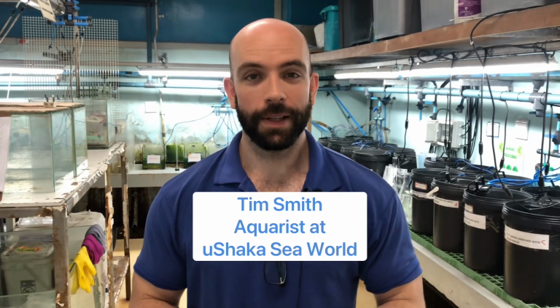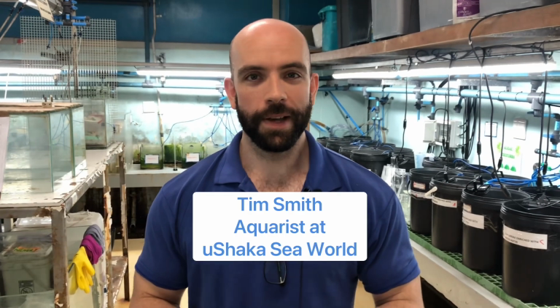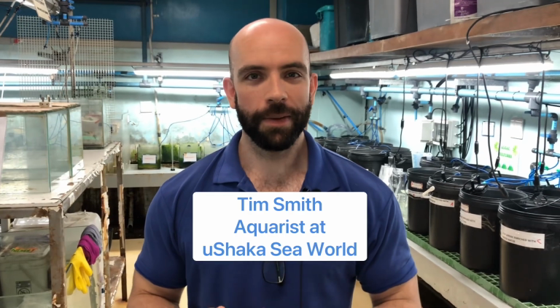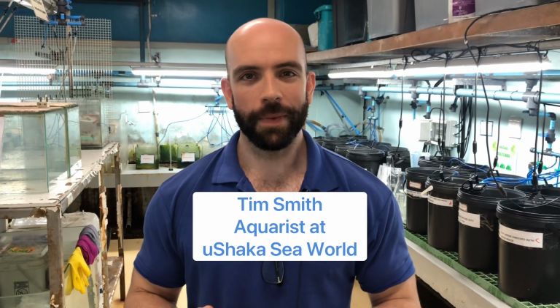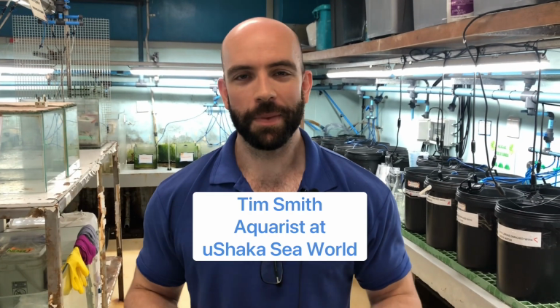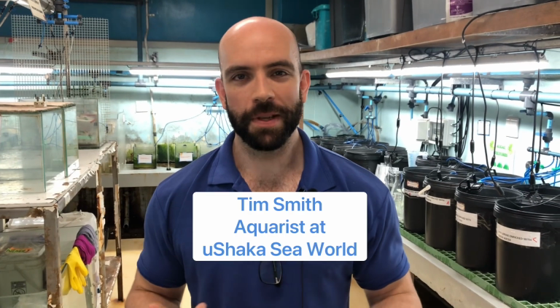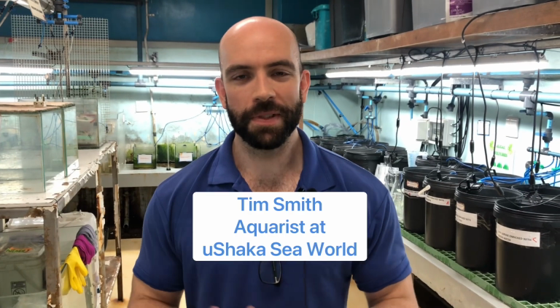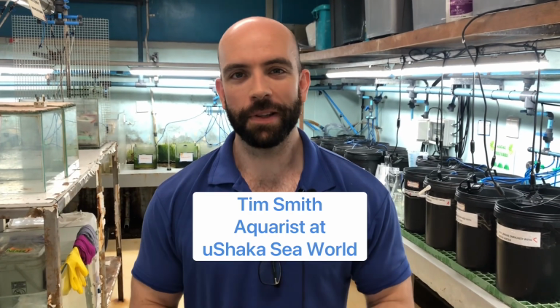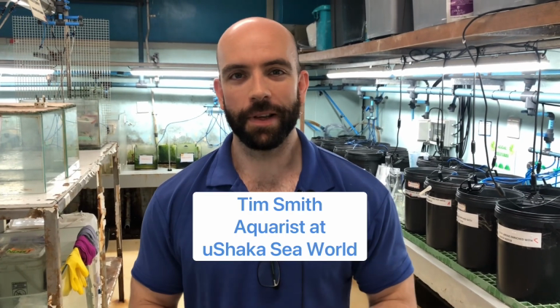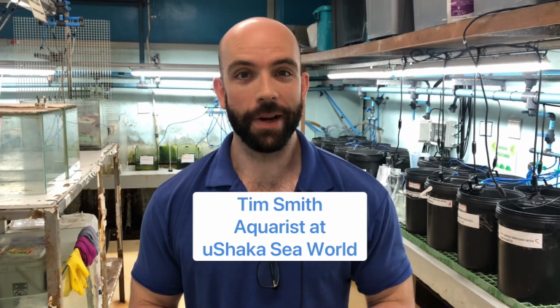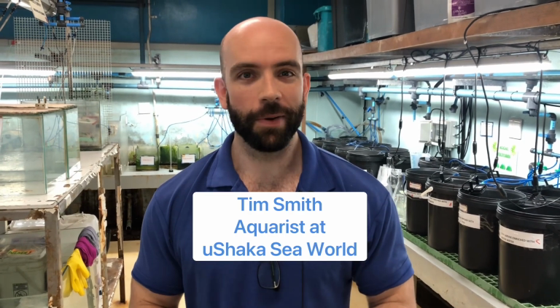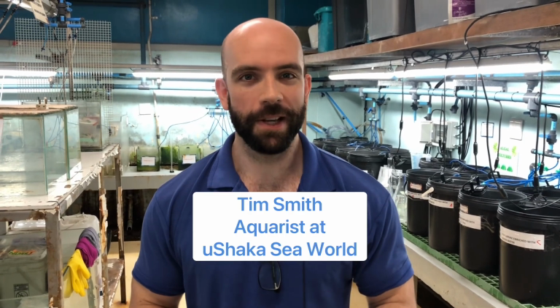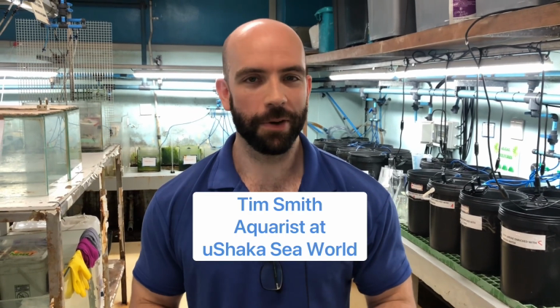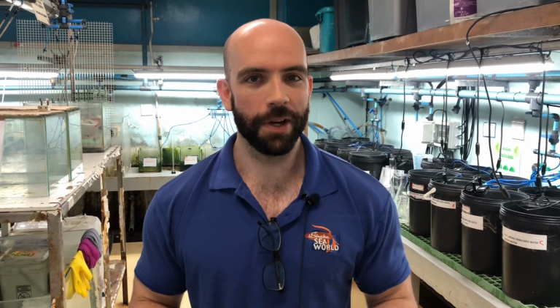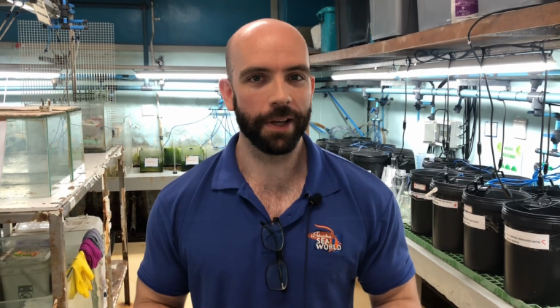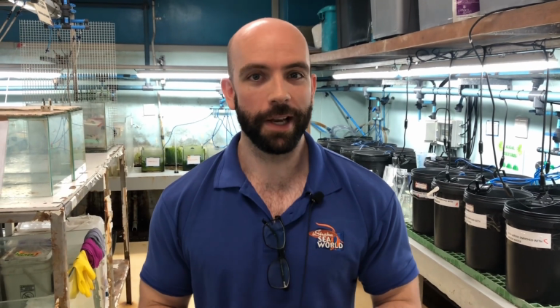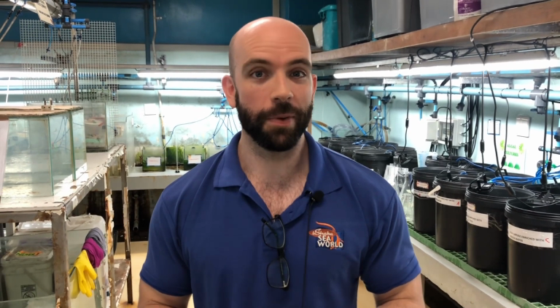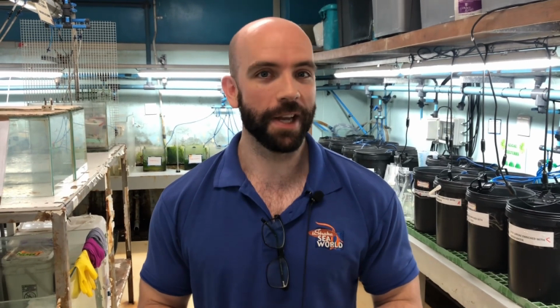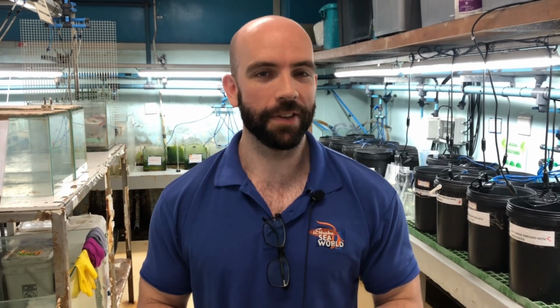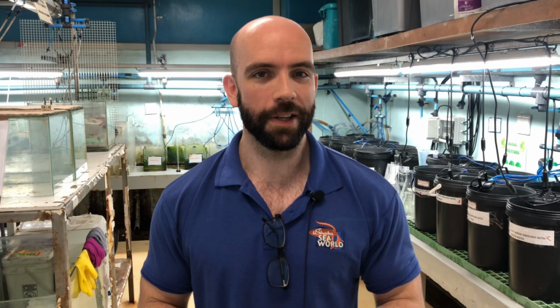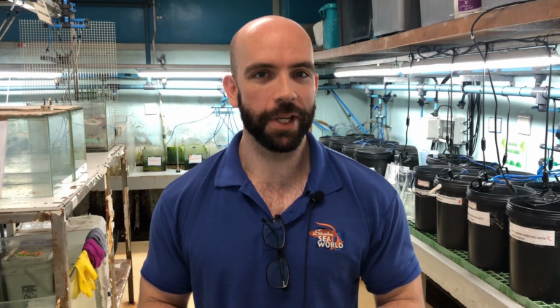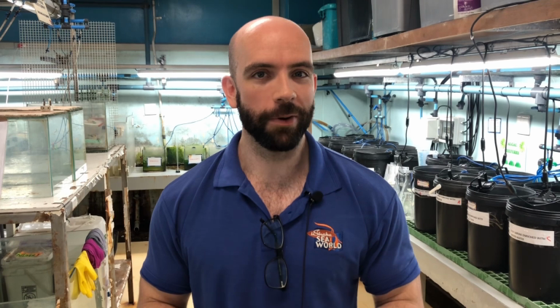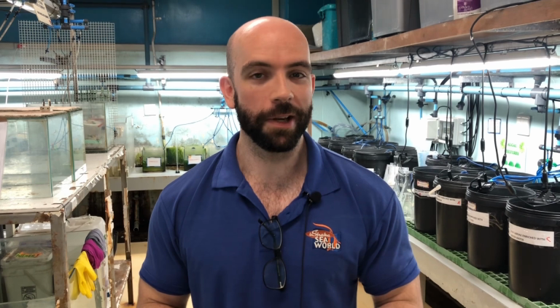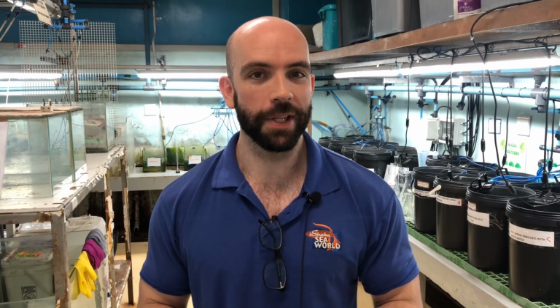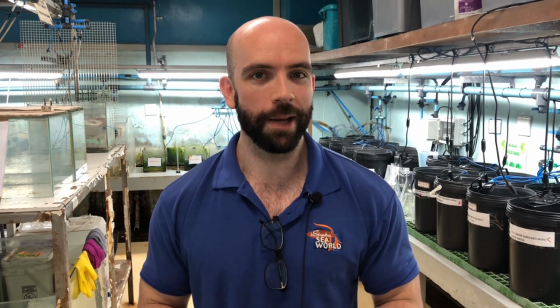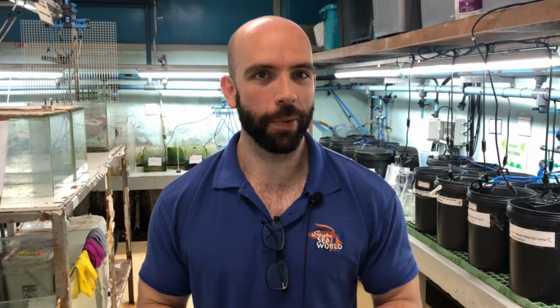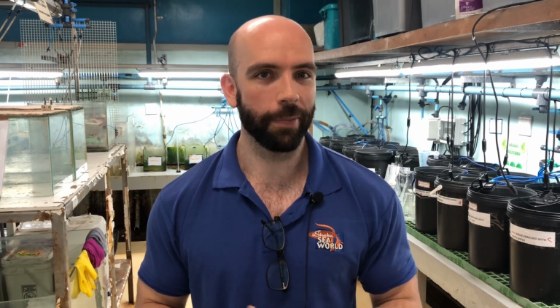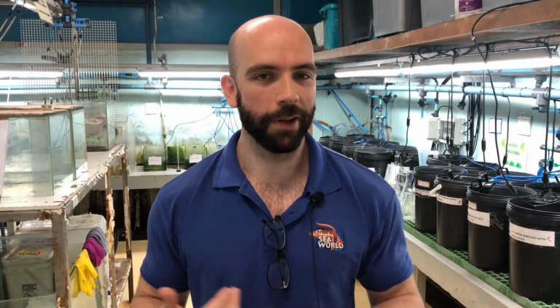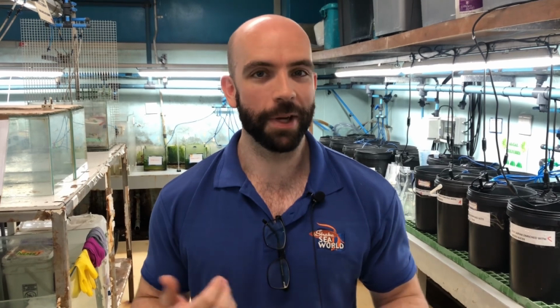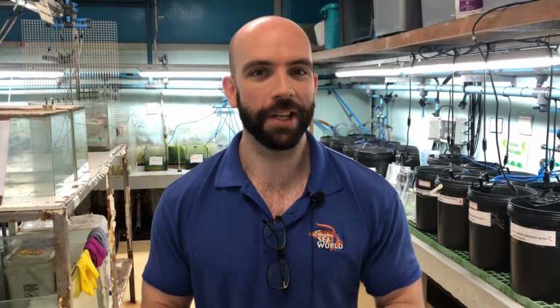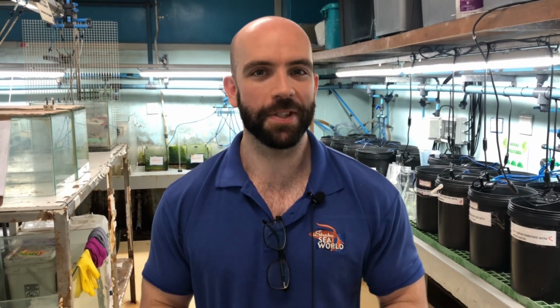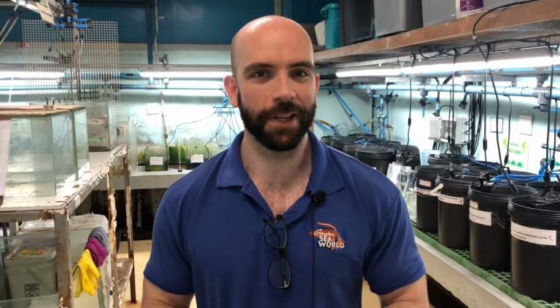Hi there, my name is Tim Smith. I'm an educator here at Ushaka and we're standing in the Jelly Culture Lab. We're going to be learning about jellyfish today.